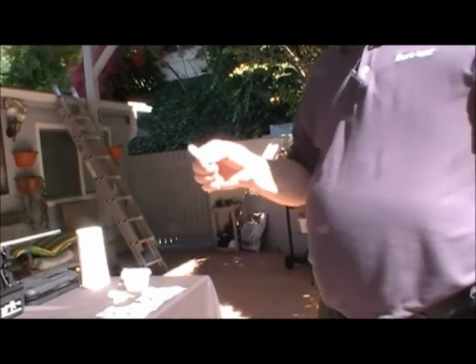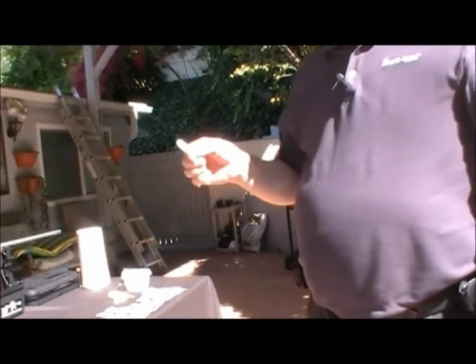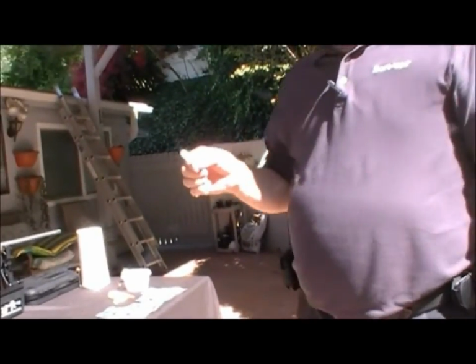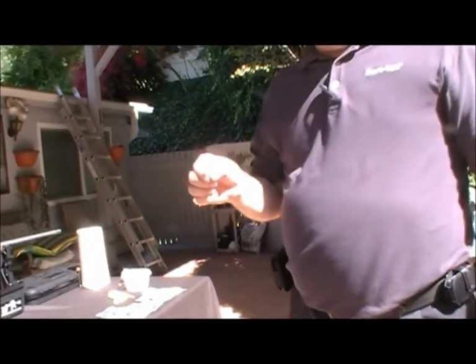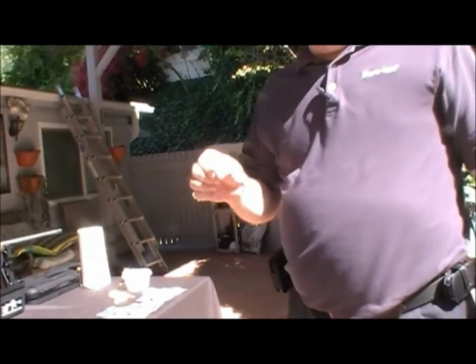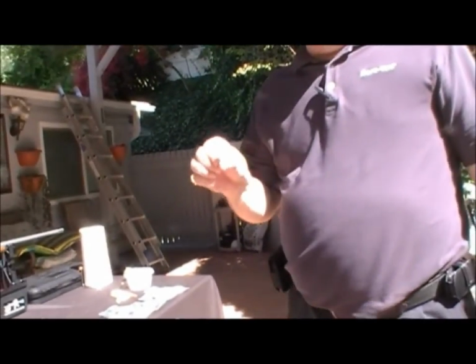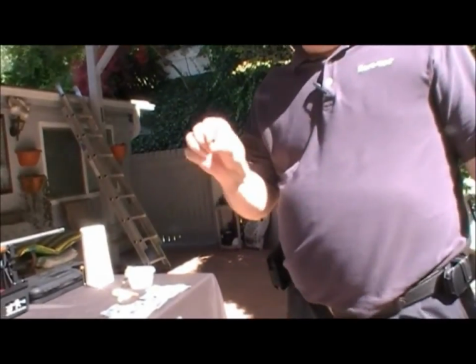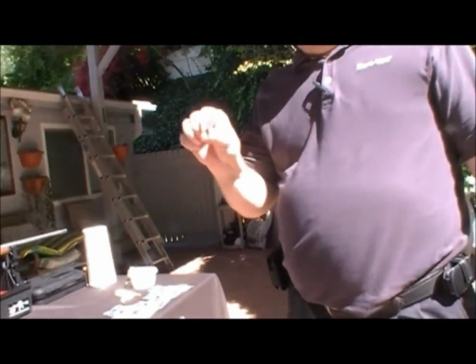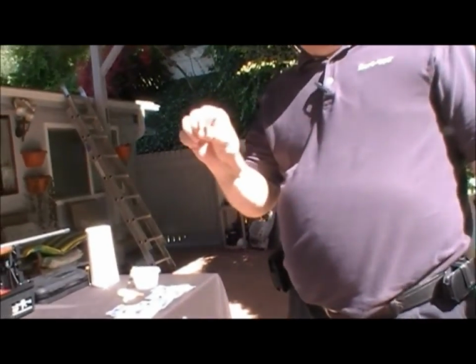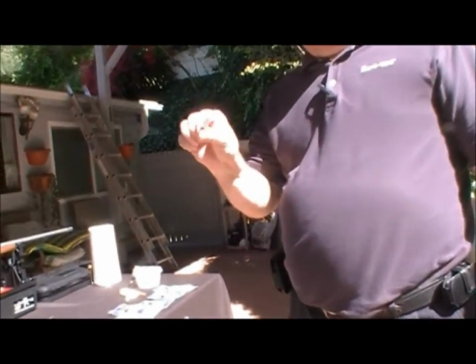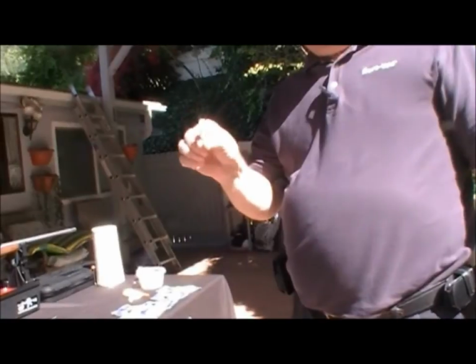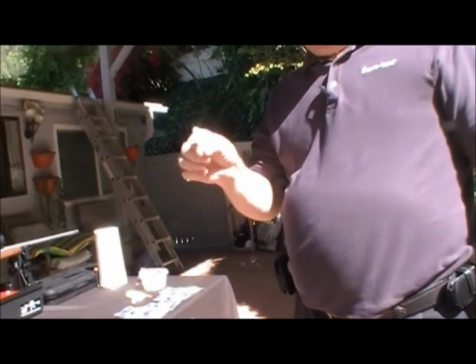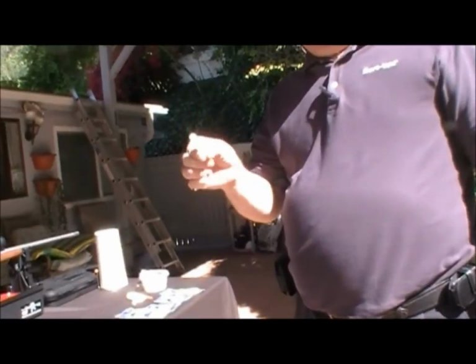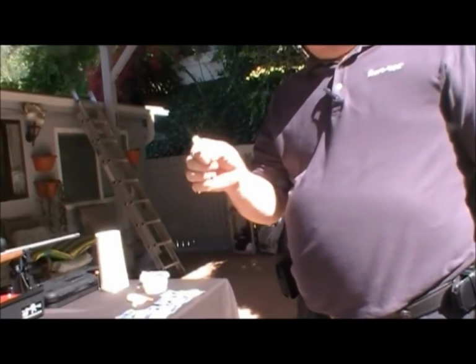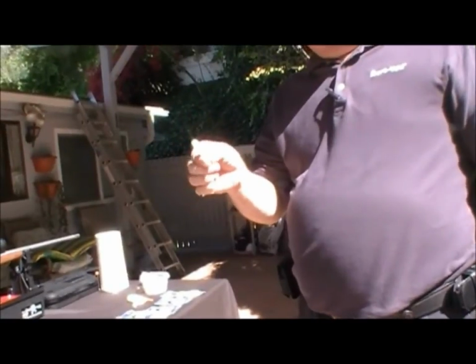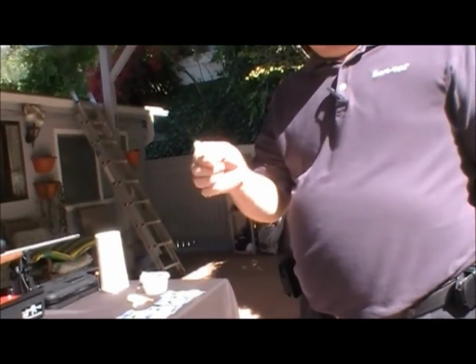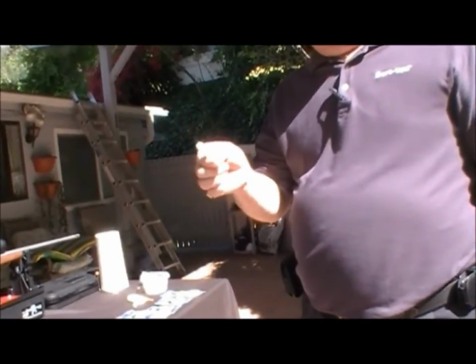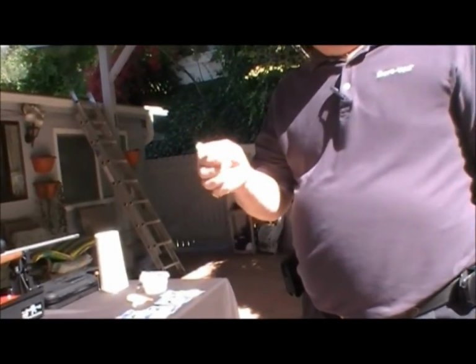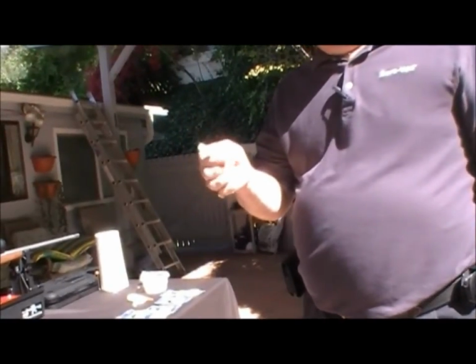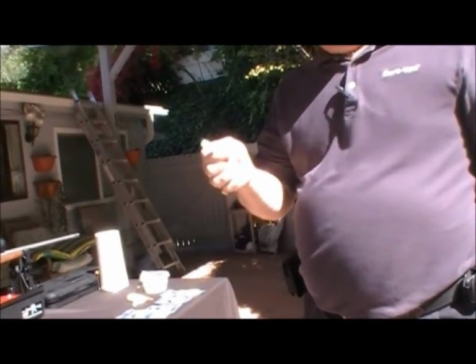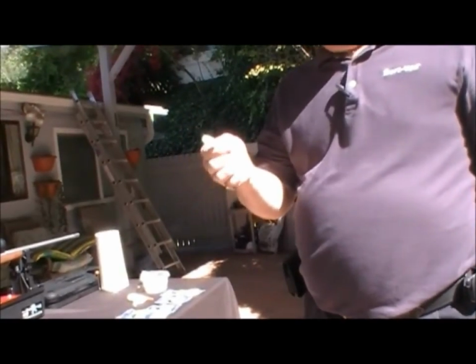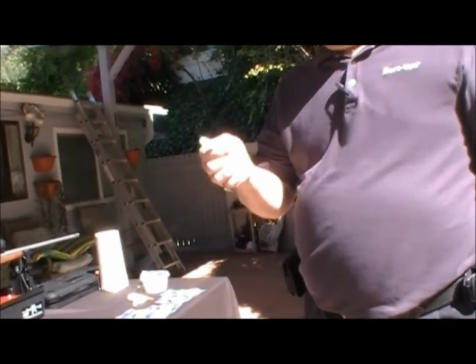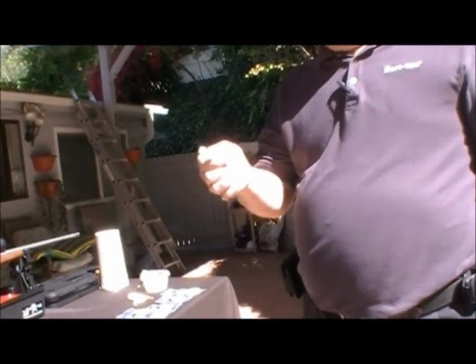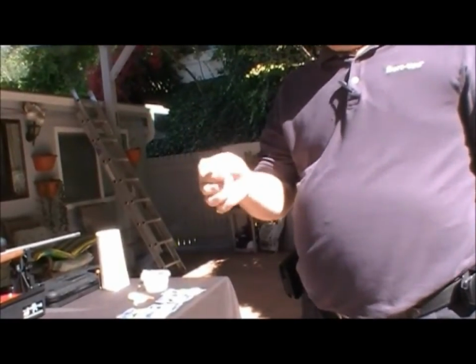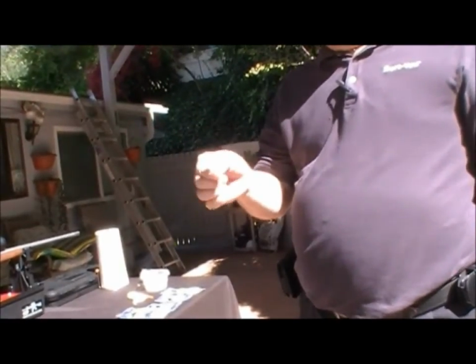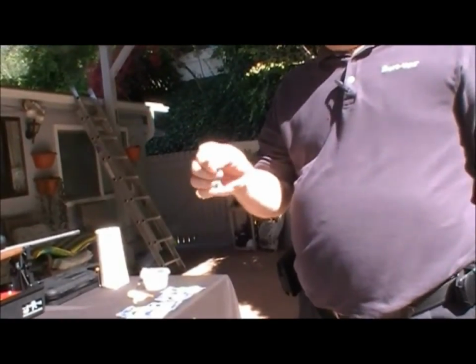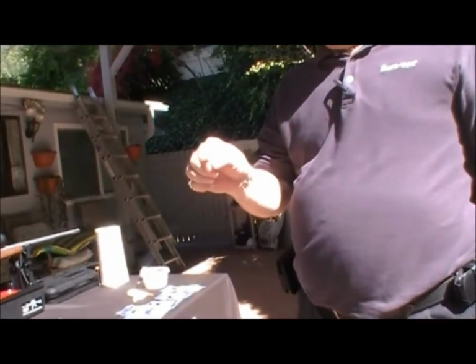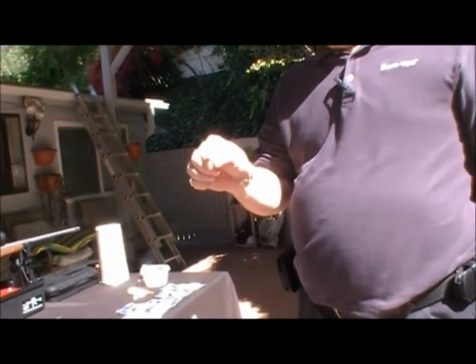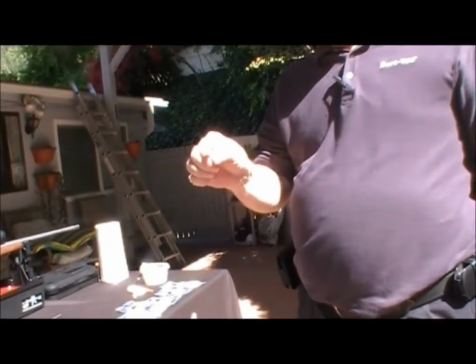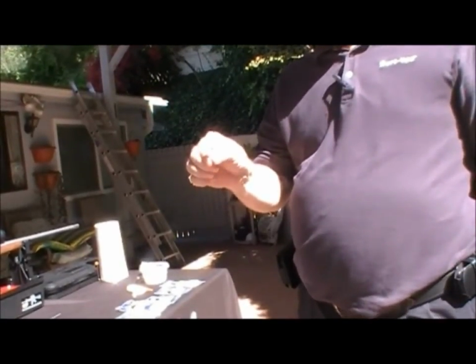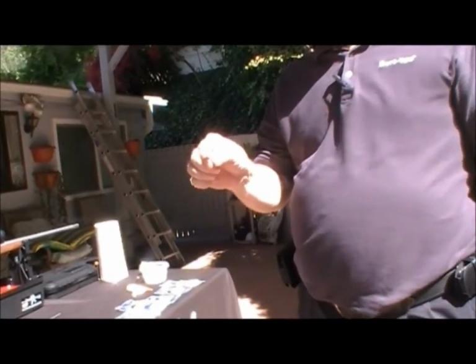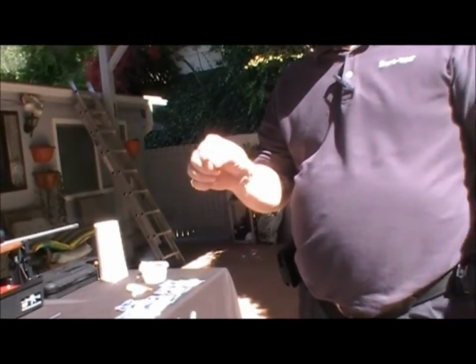We thank you very much, and we hope that you enjoy our product and the time it saves you when you're cleaning your firearm.